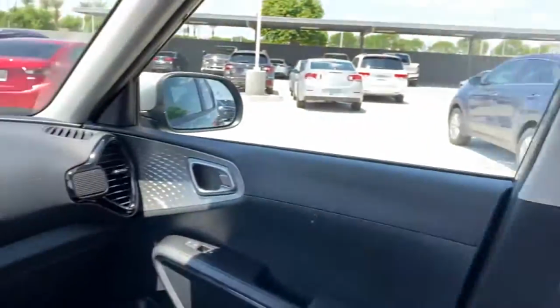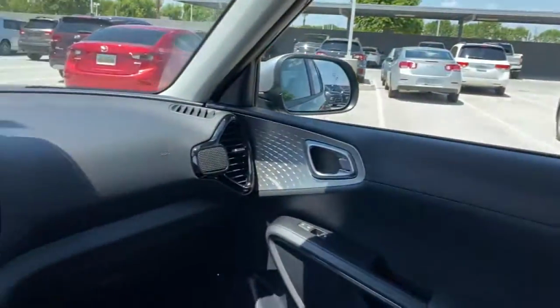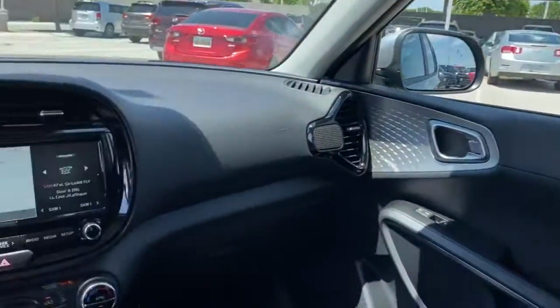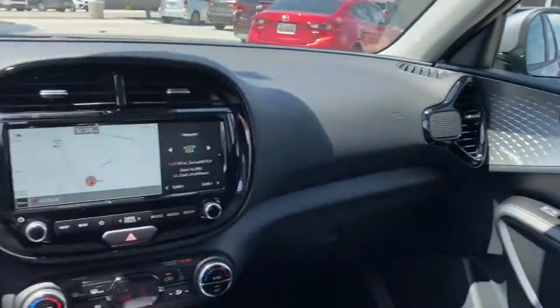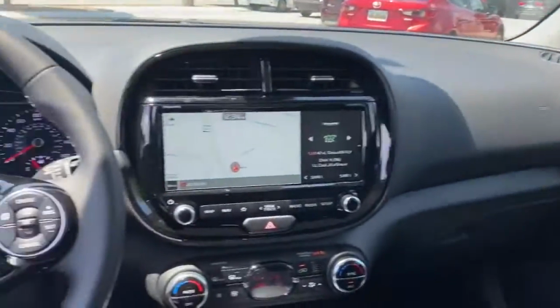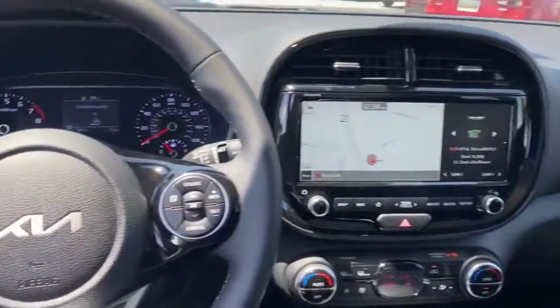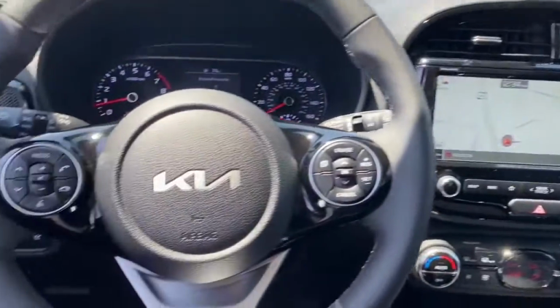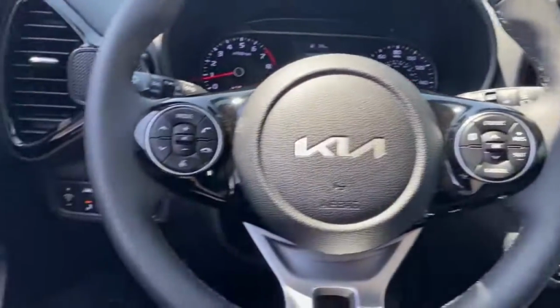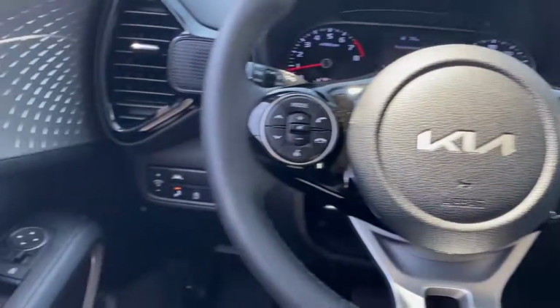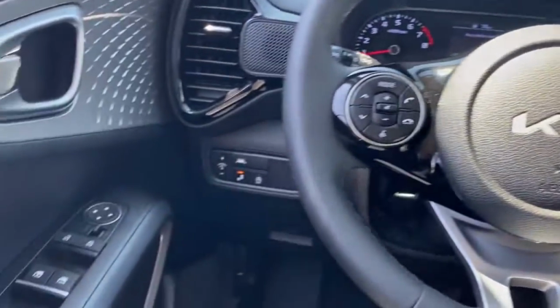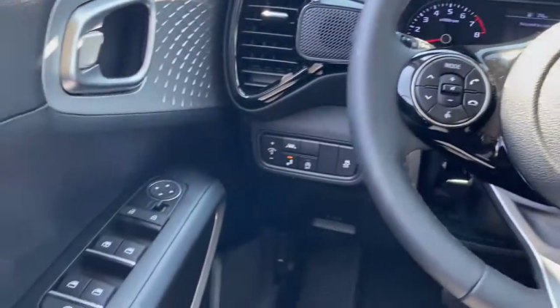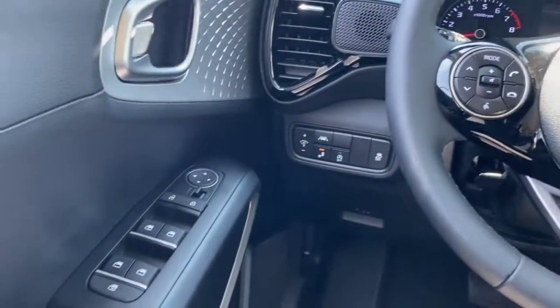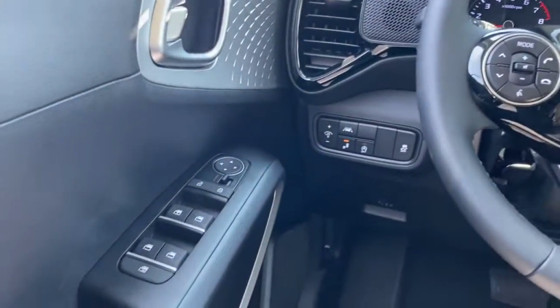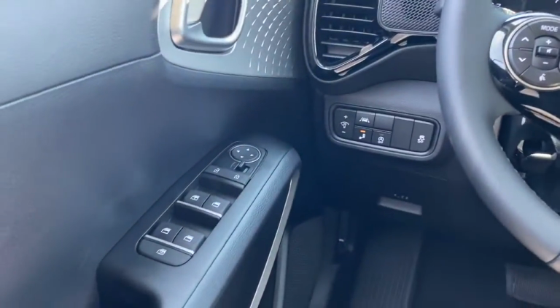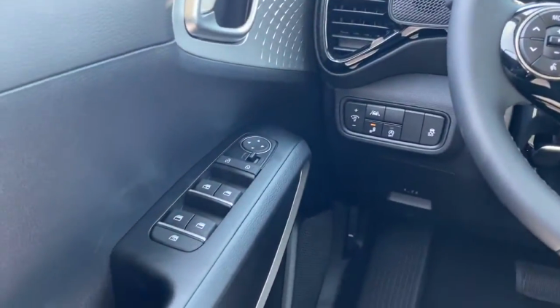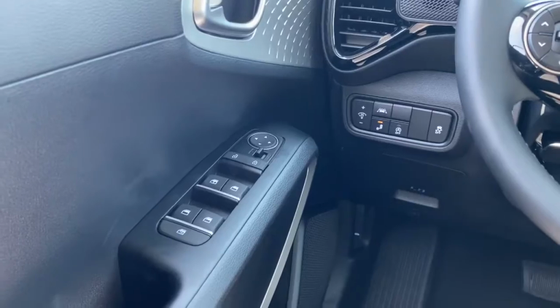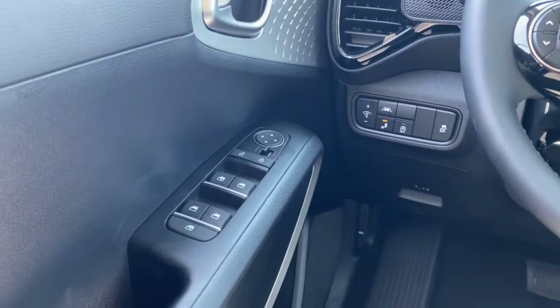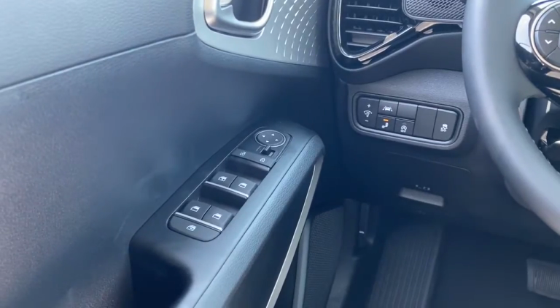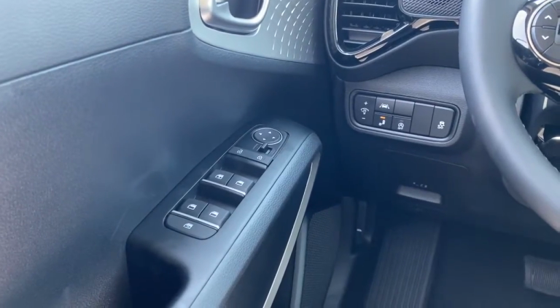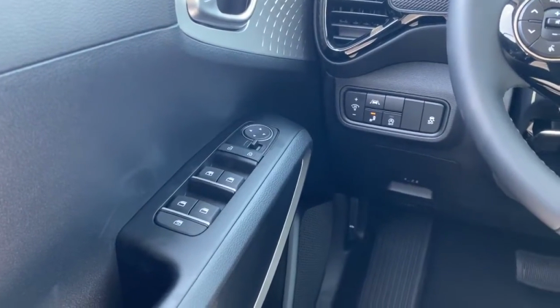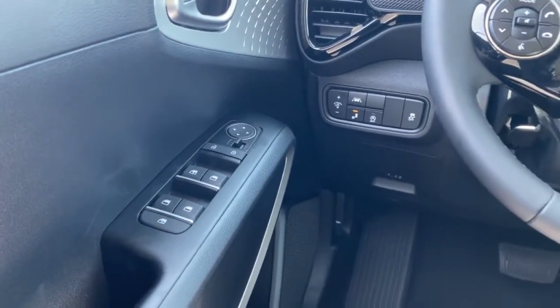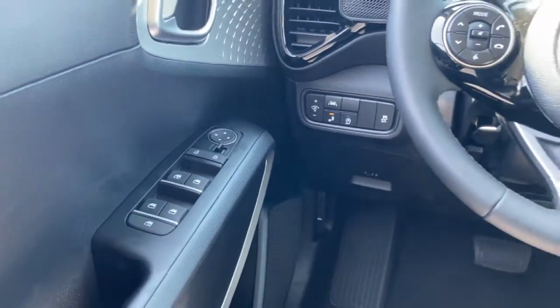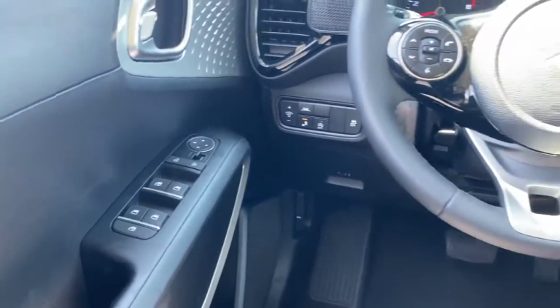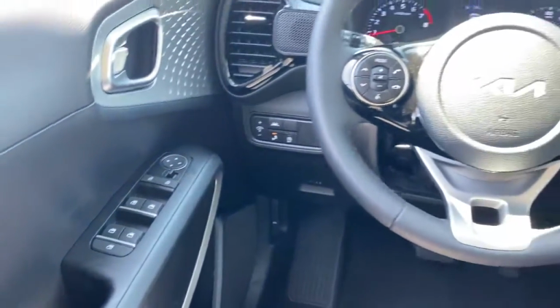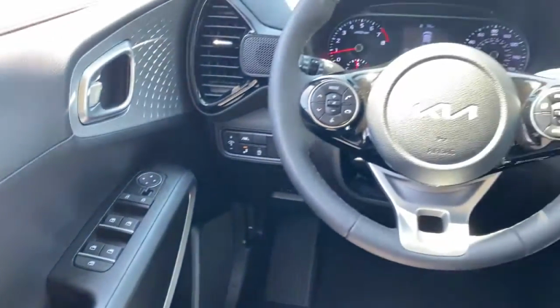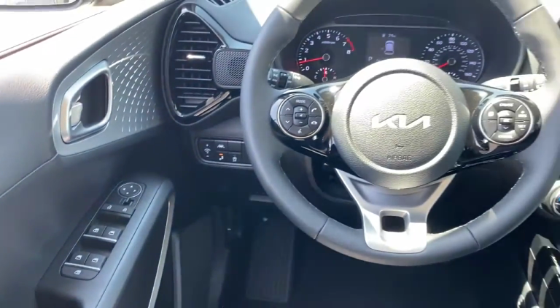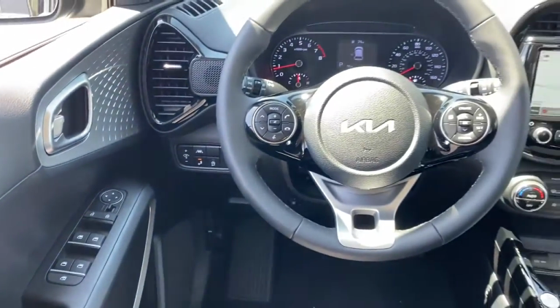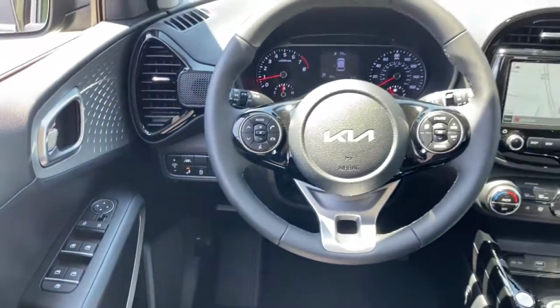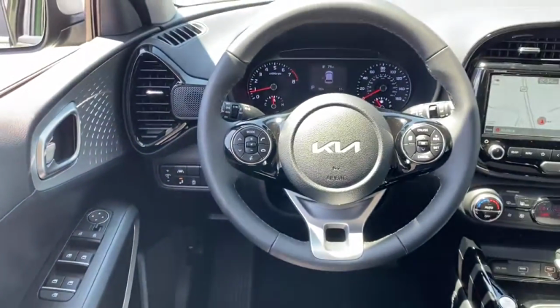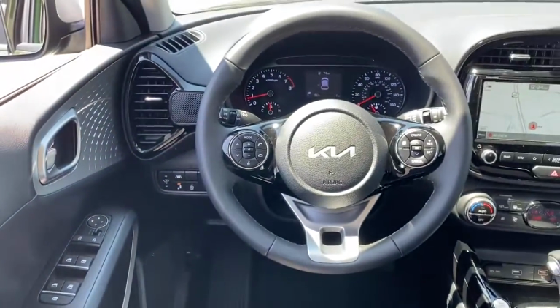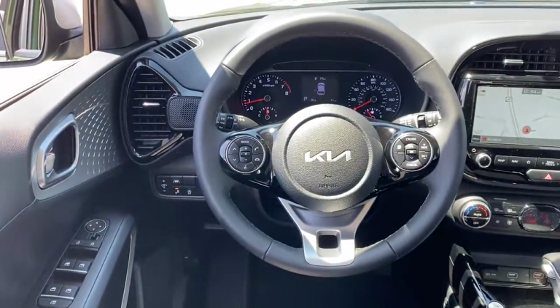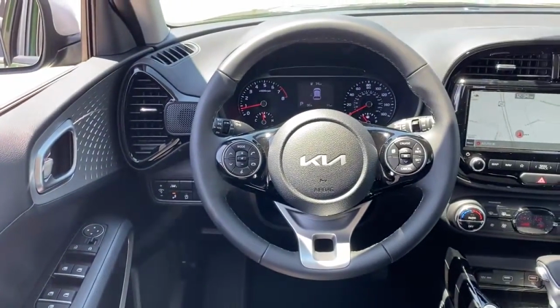Remote engine start, keyless start, satellite radio, blind spot monitor, and aluminum wheels.